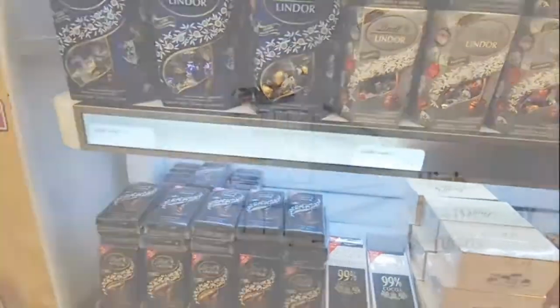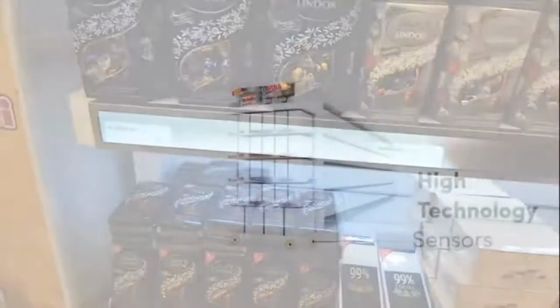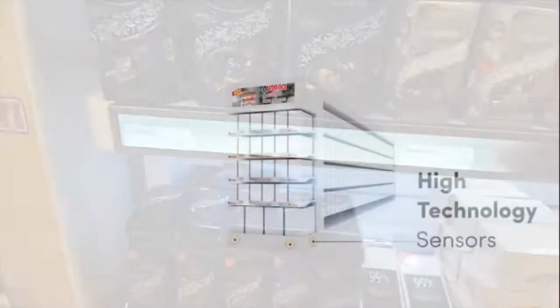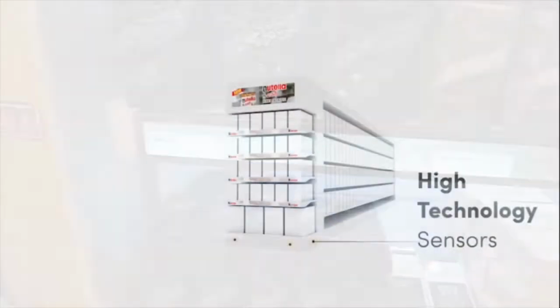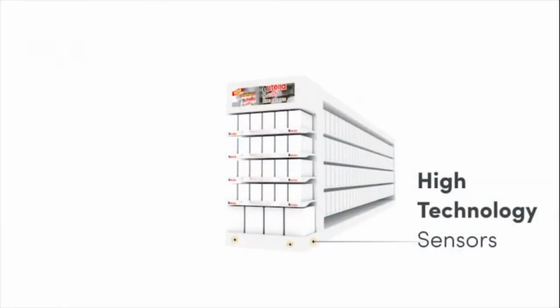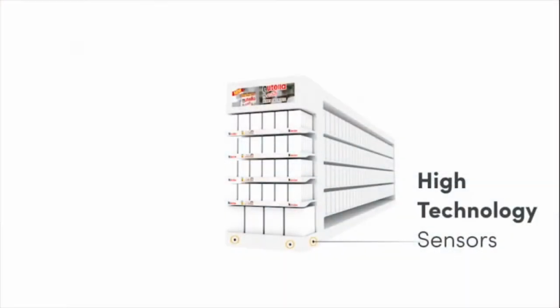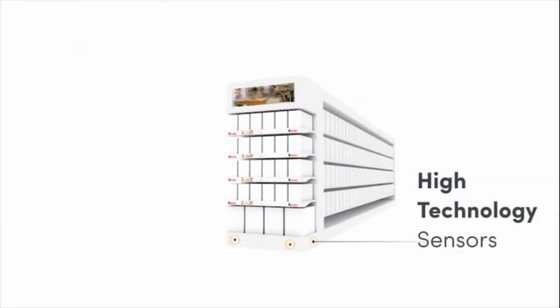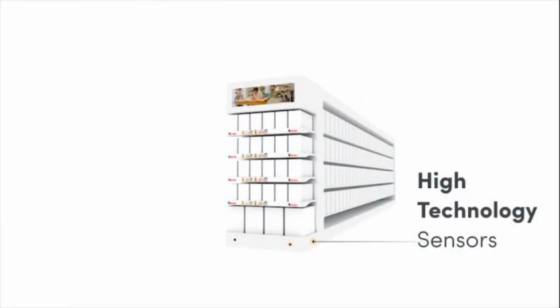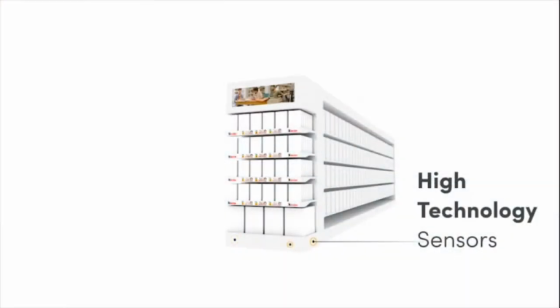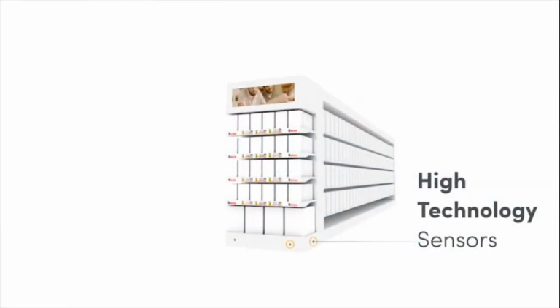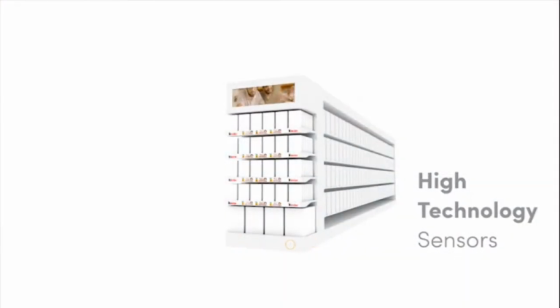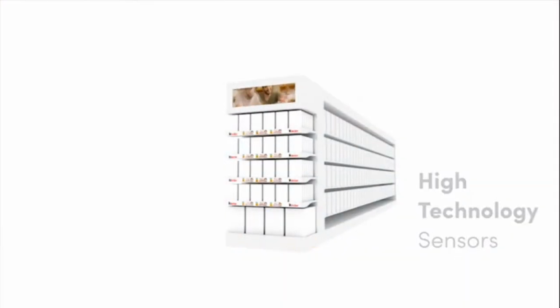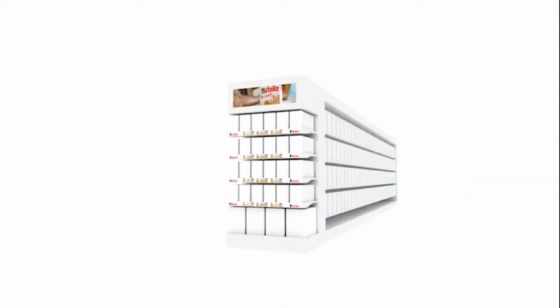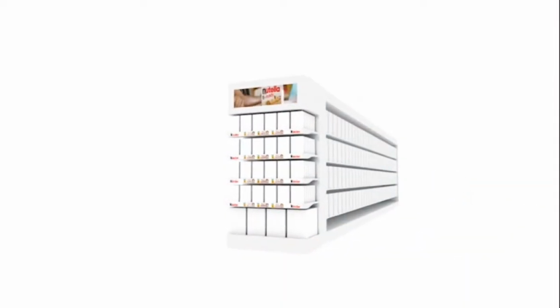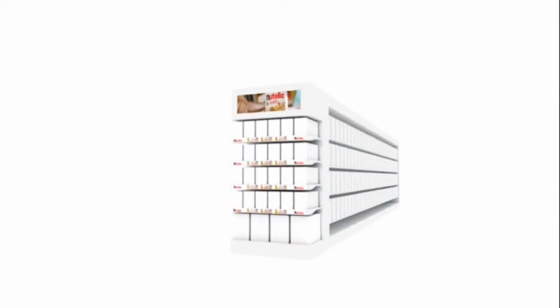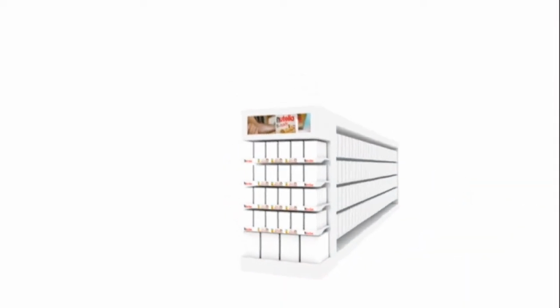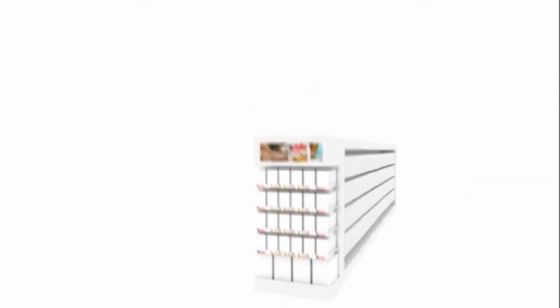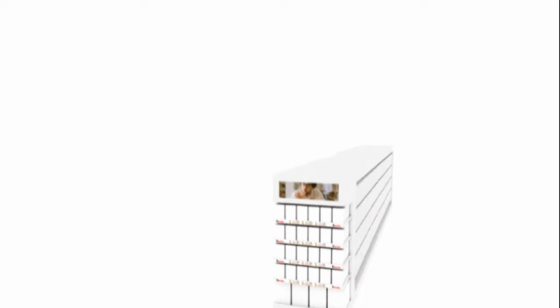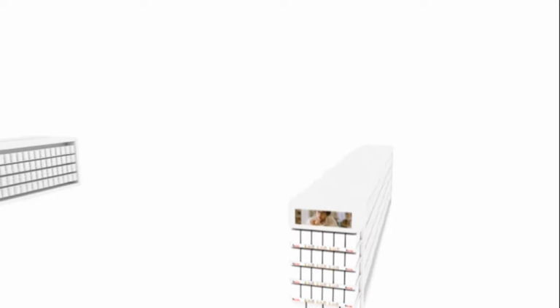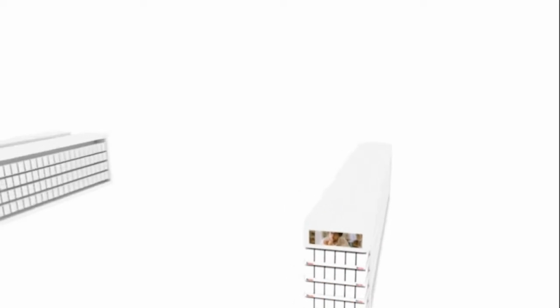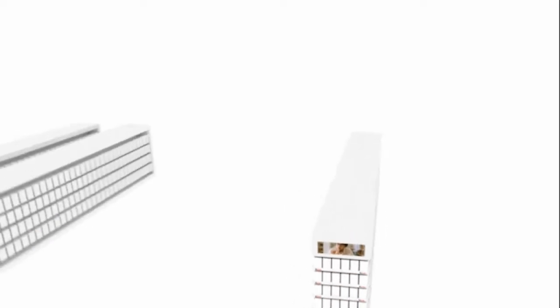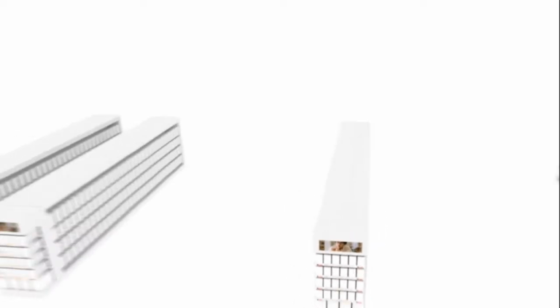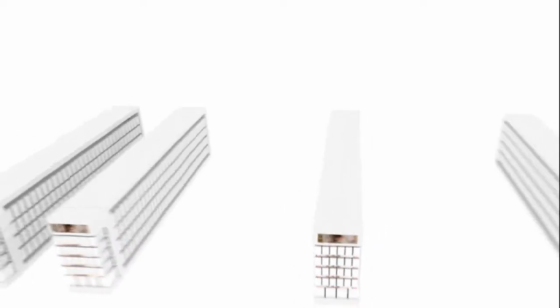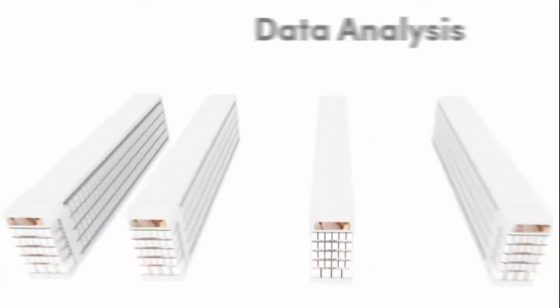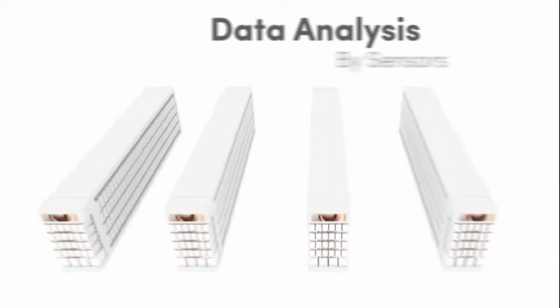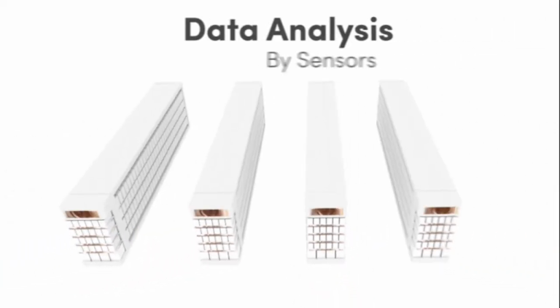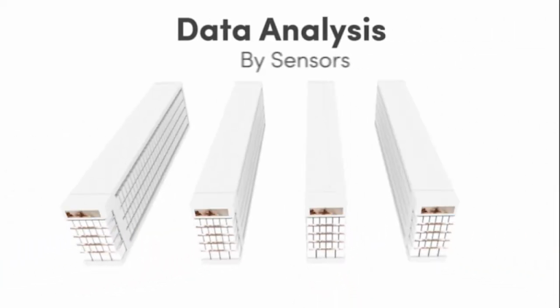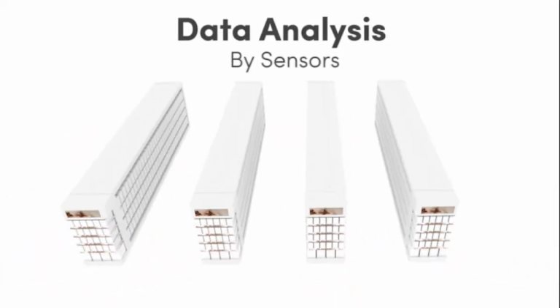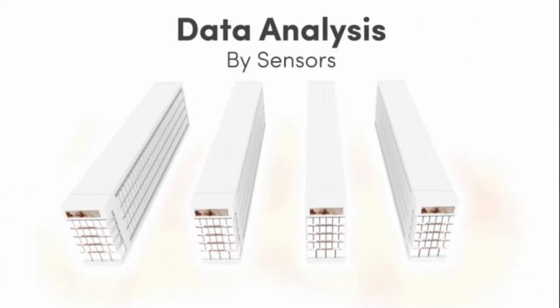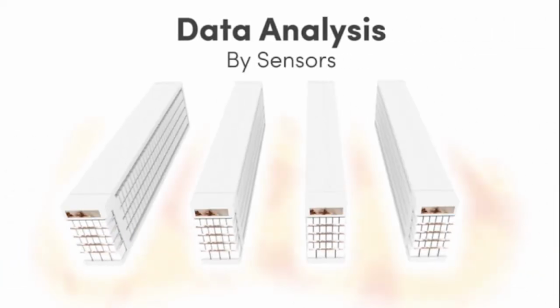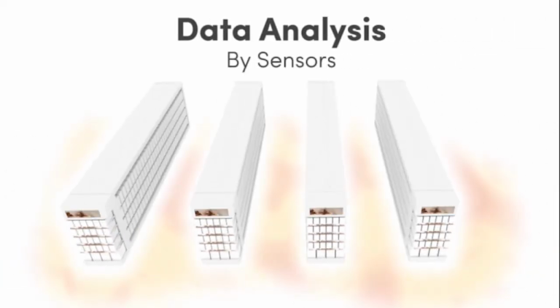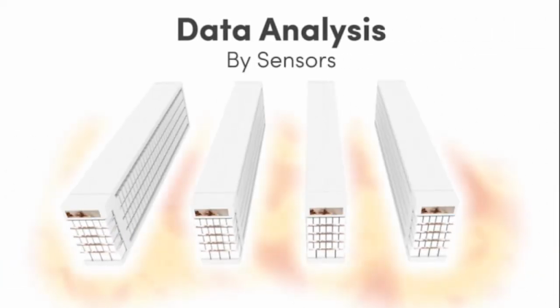Built-in with smart sensors to collect shopper data across the store ecosystem.